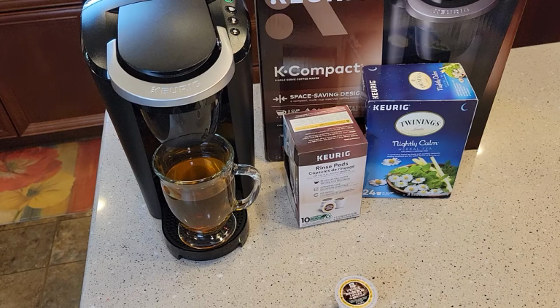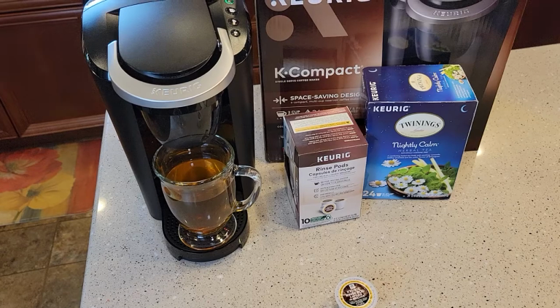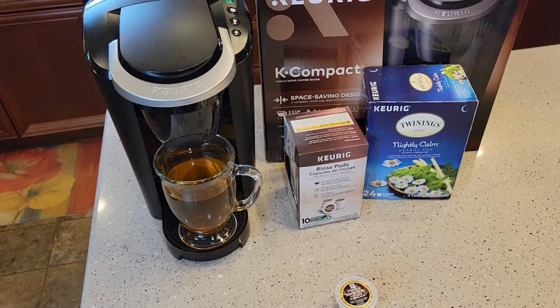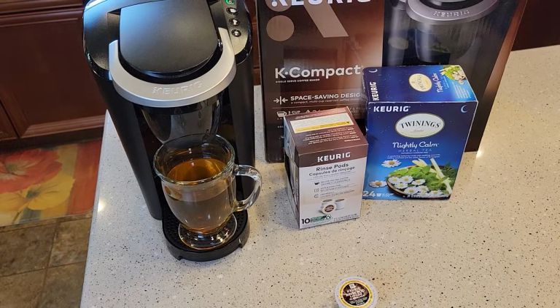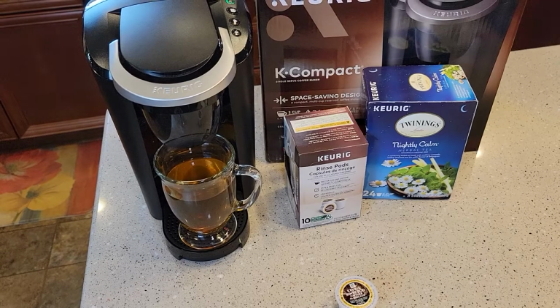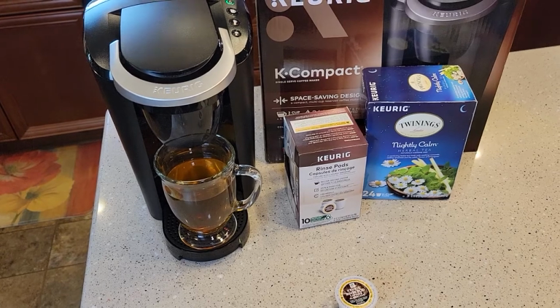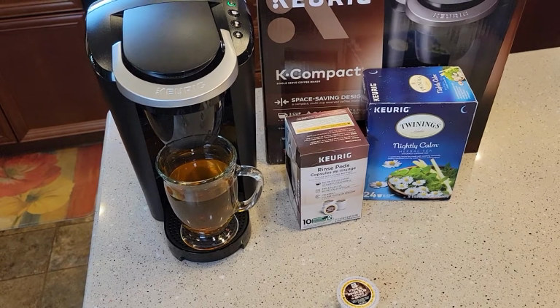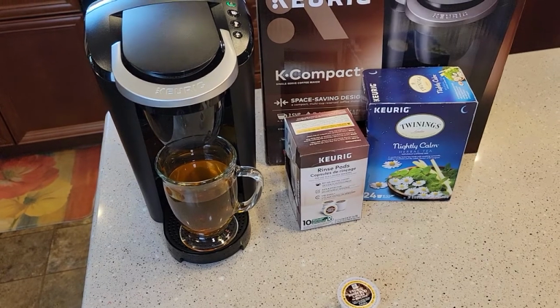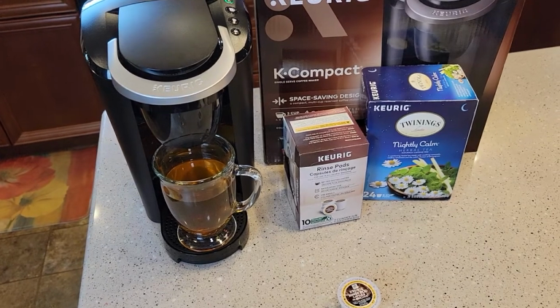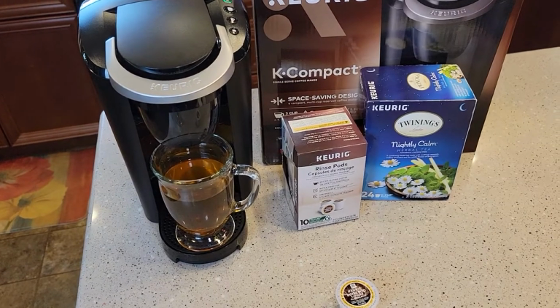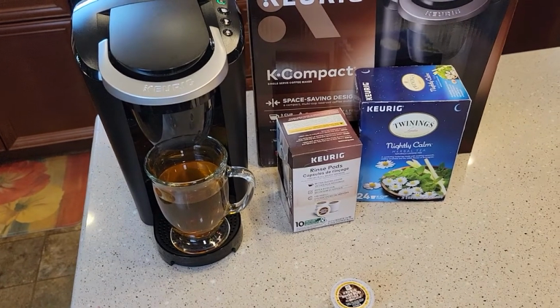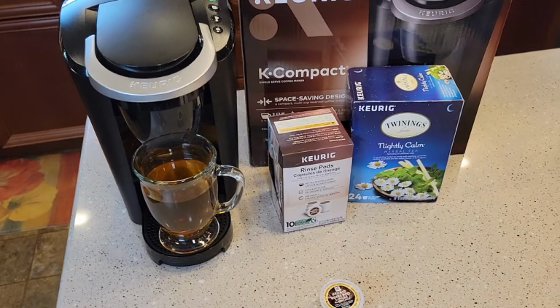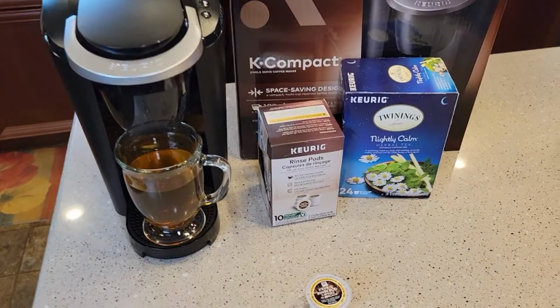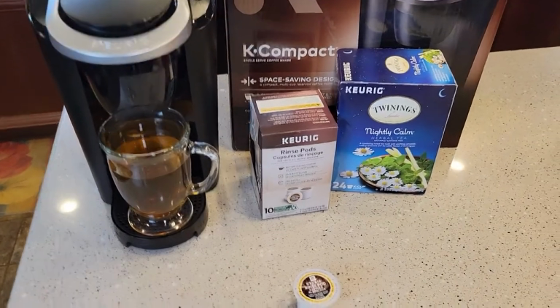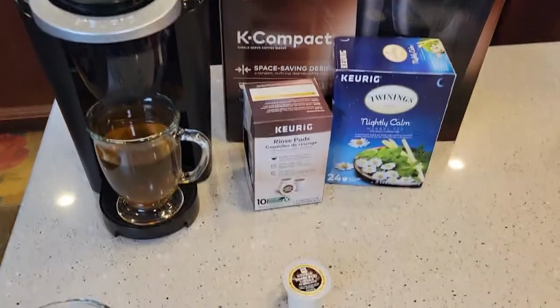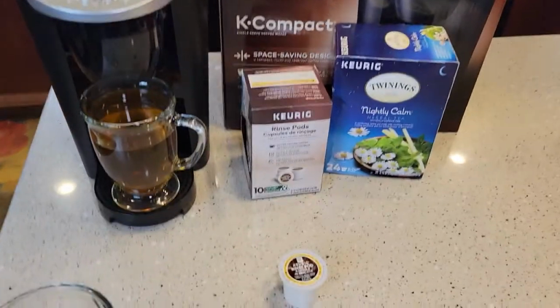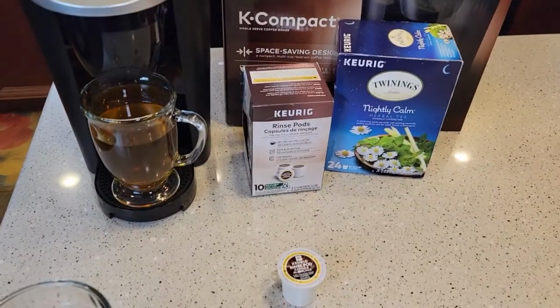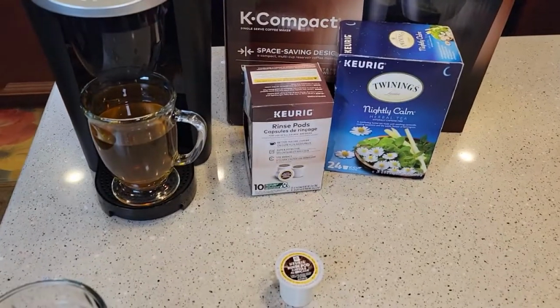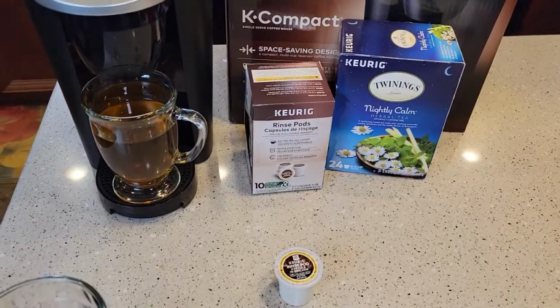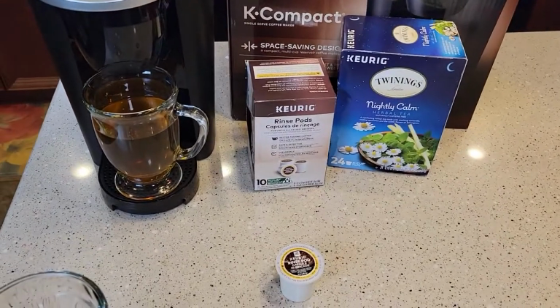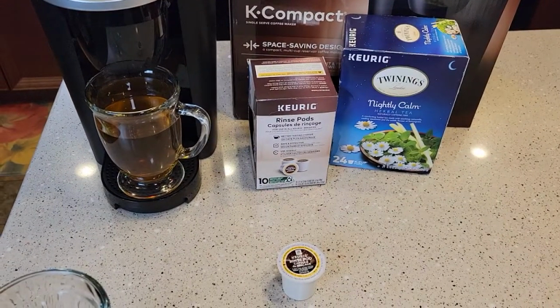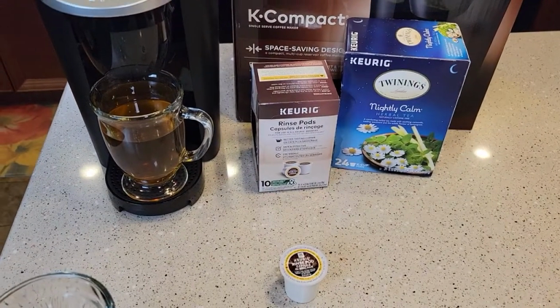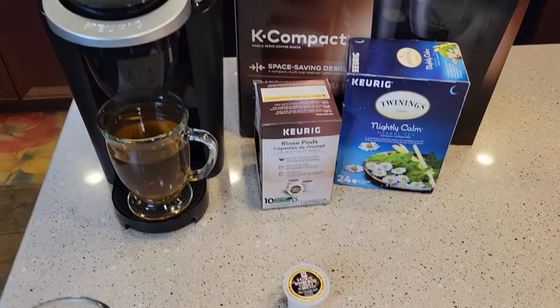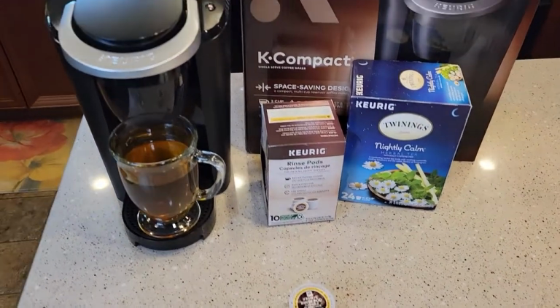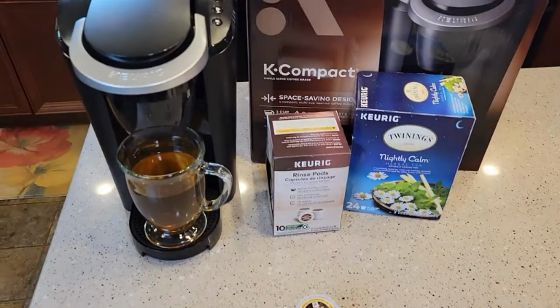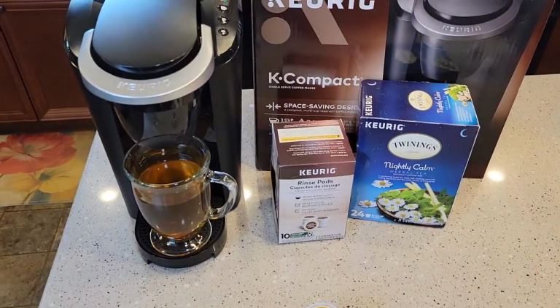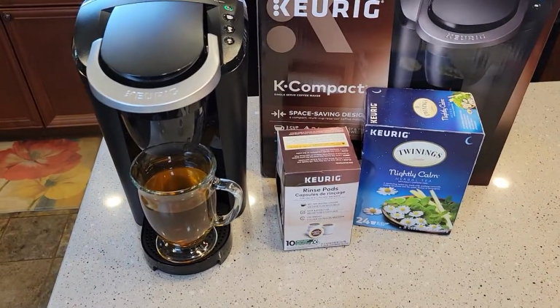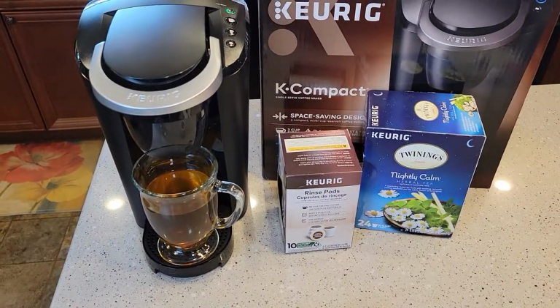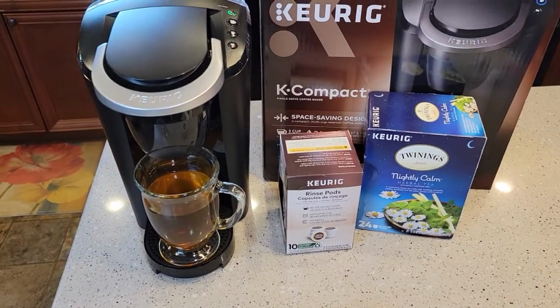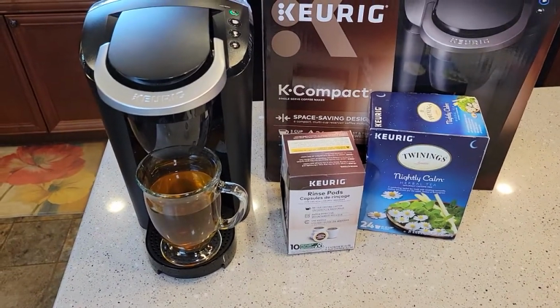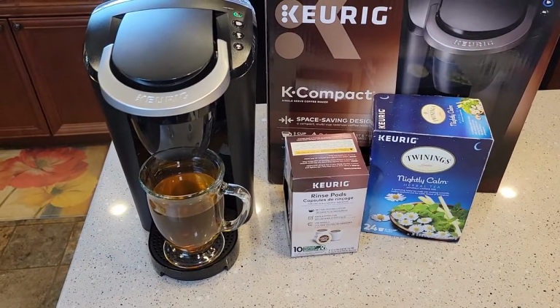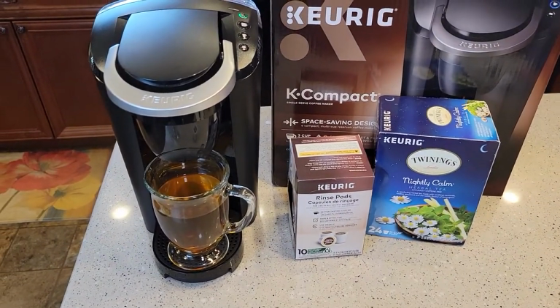Hello everyone, this is Just a Dad. I'm going to show you how to use a rinse pod on this Keurig K Compact.